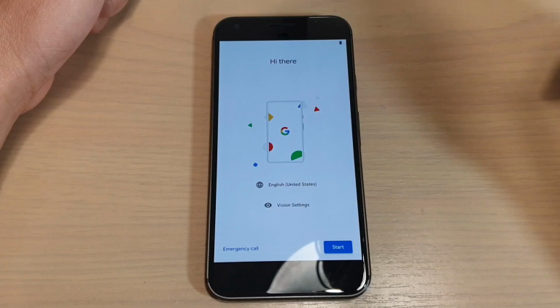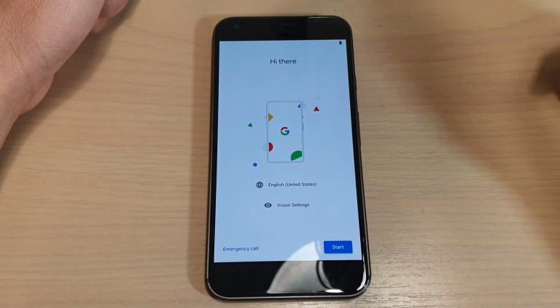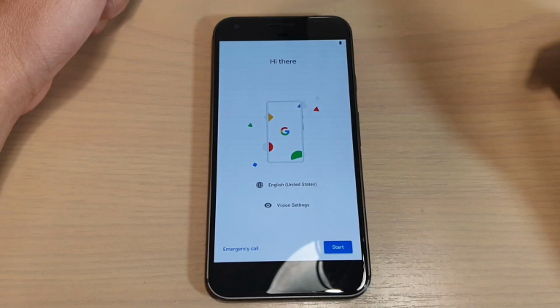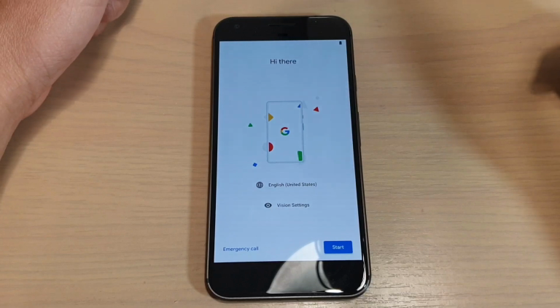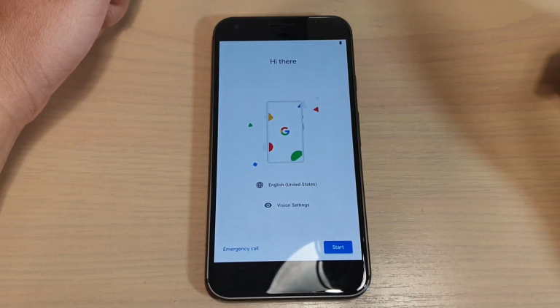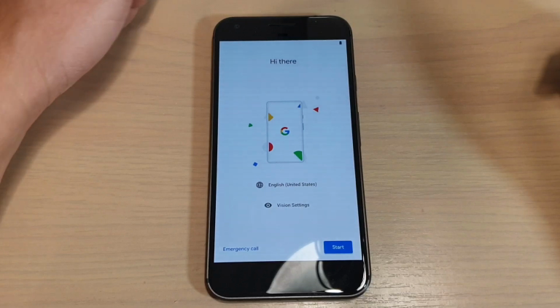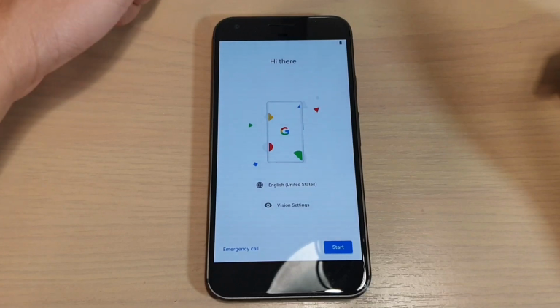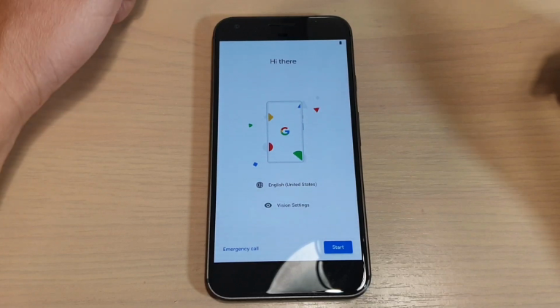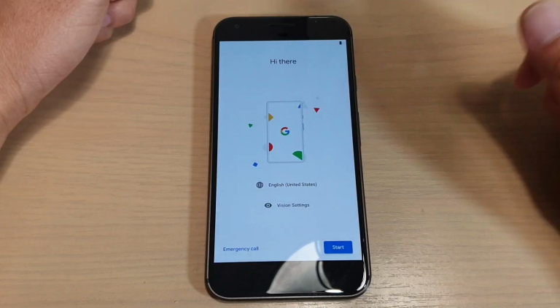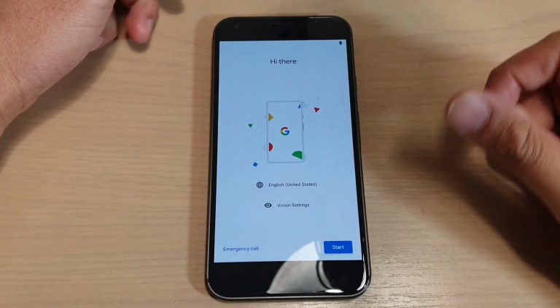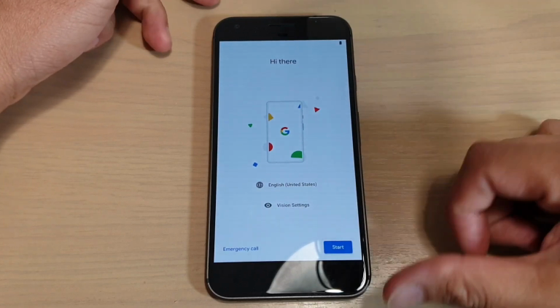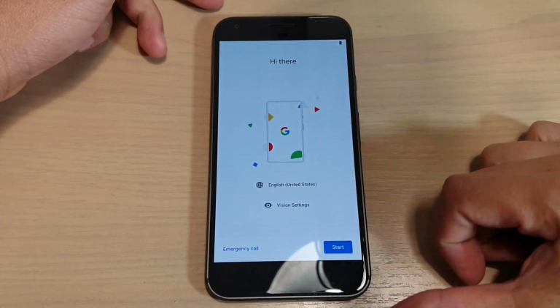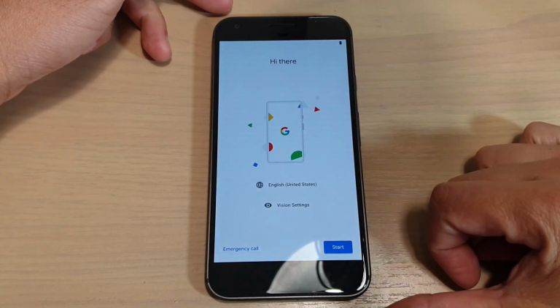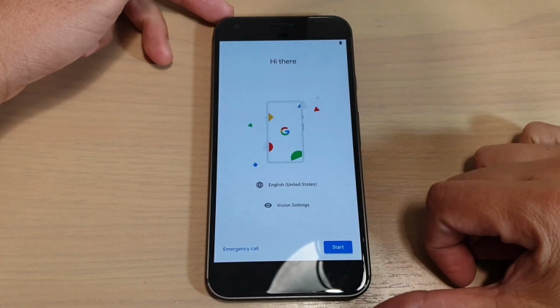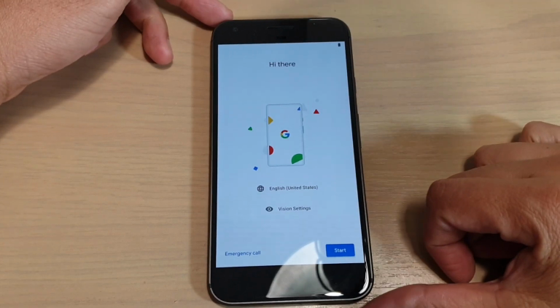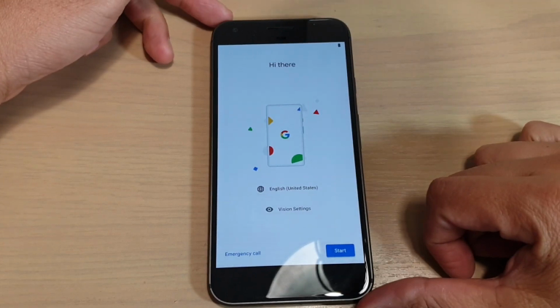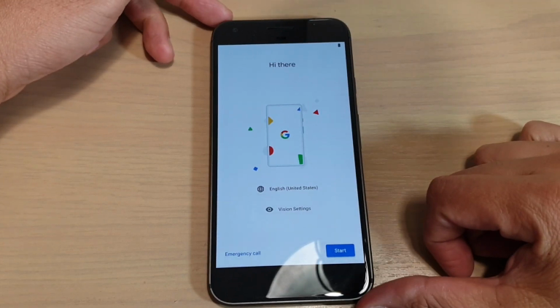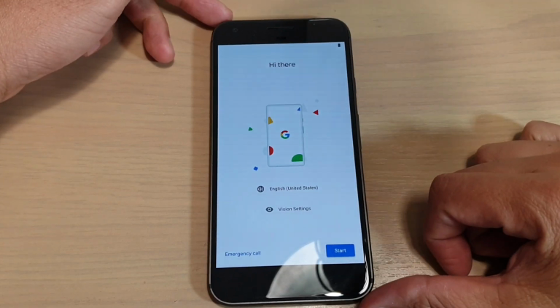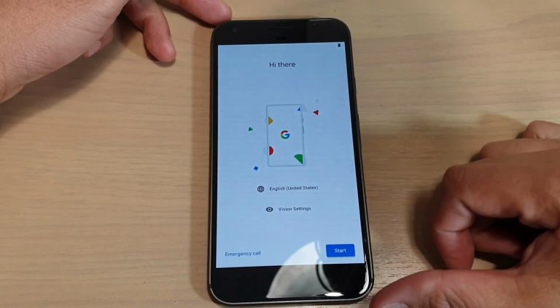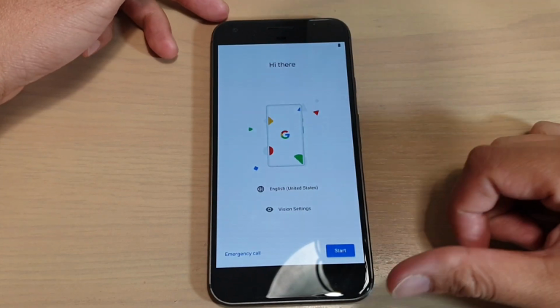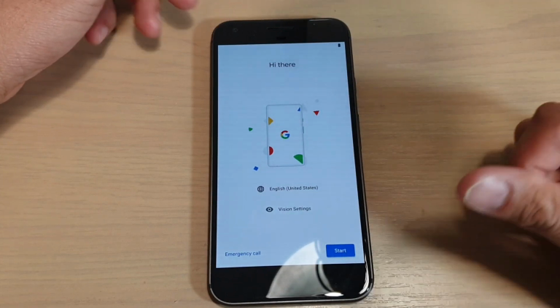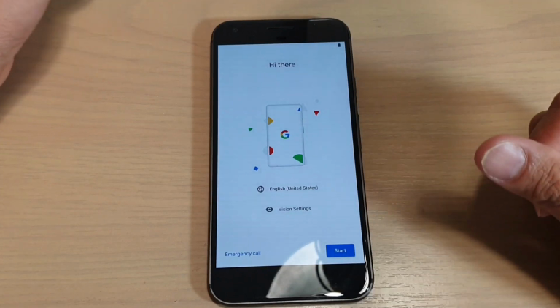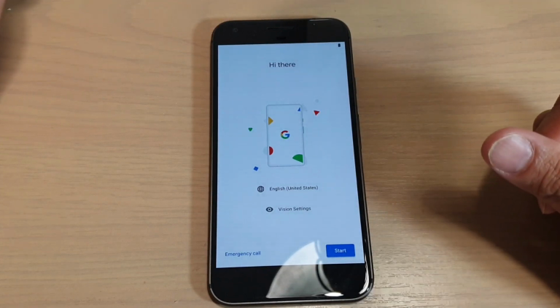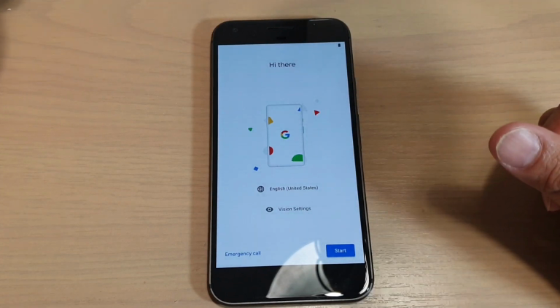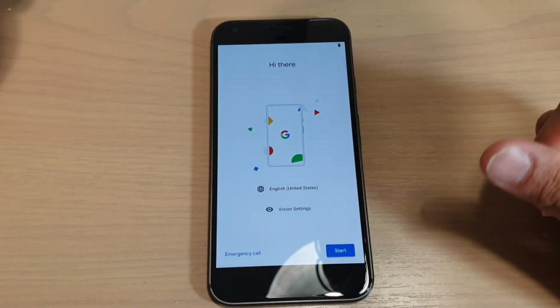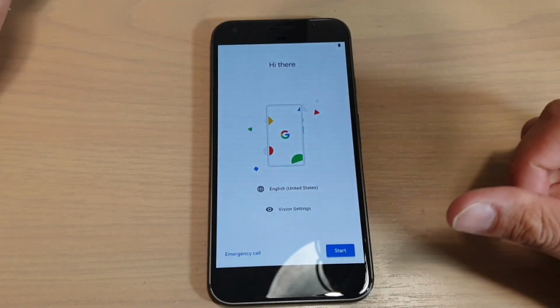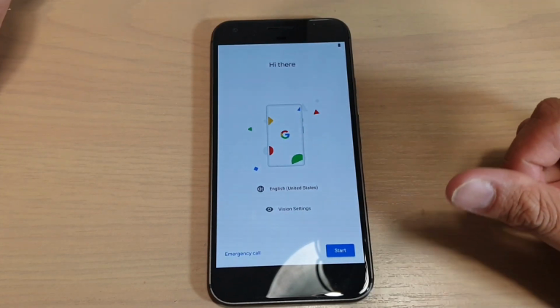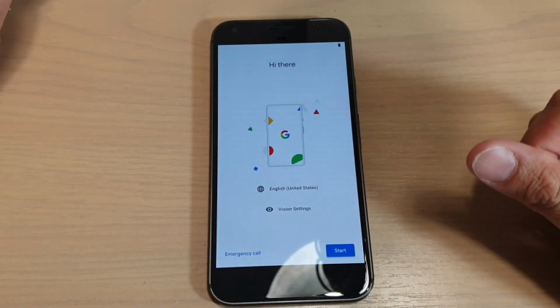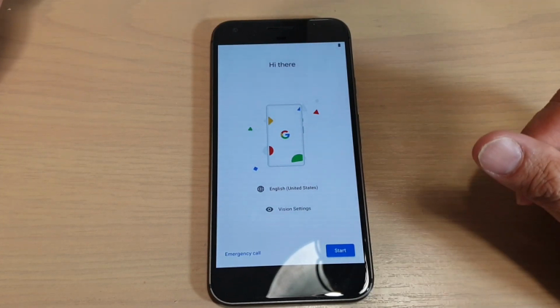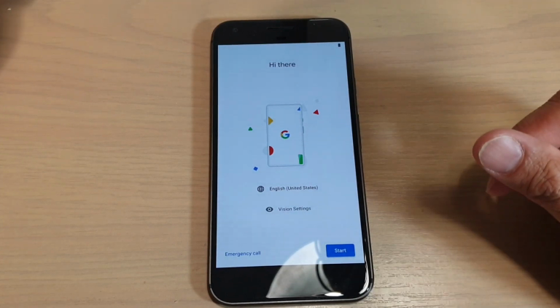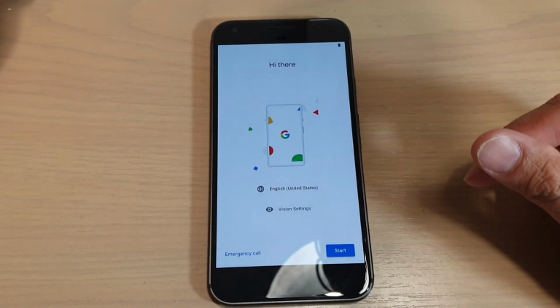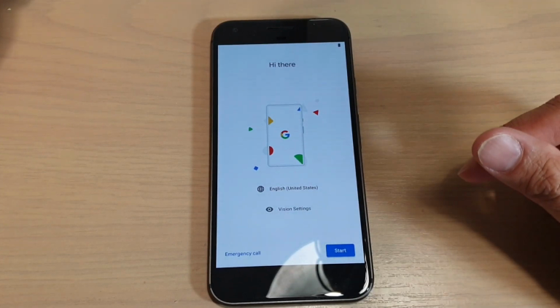Hi, in this video I will show you how you can set up your Google Pixel for the first time.